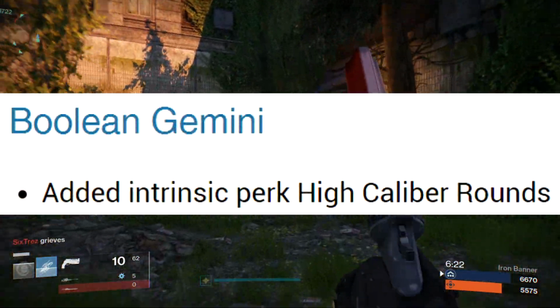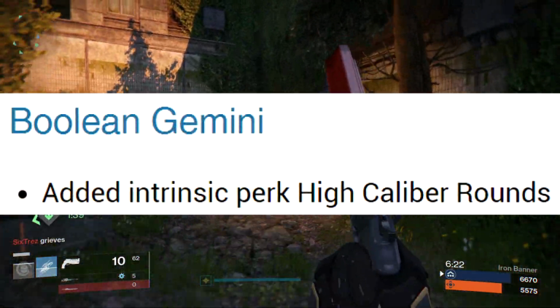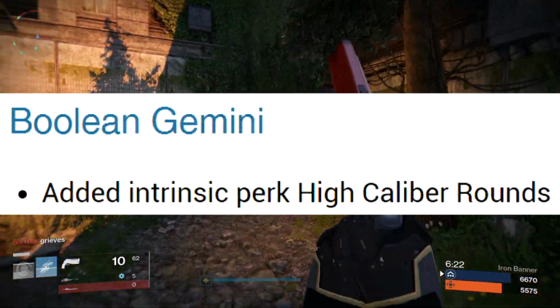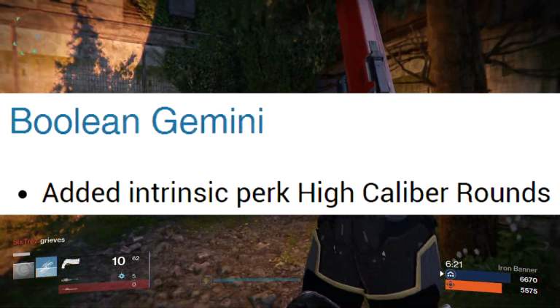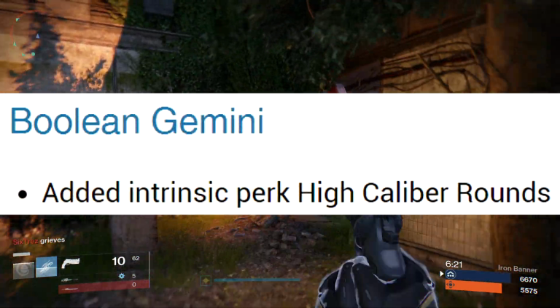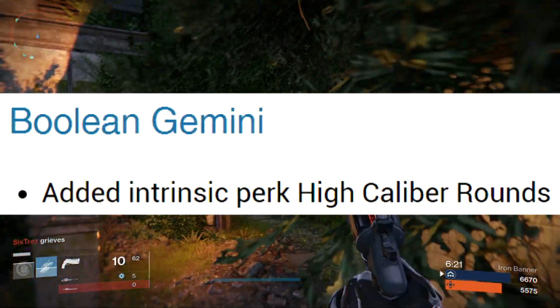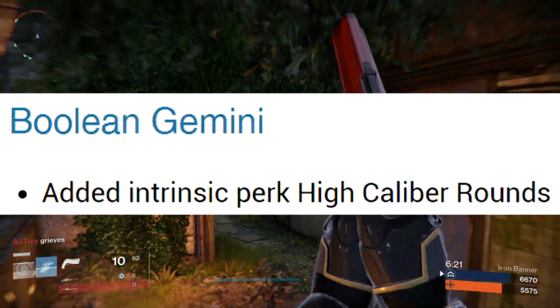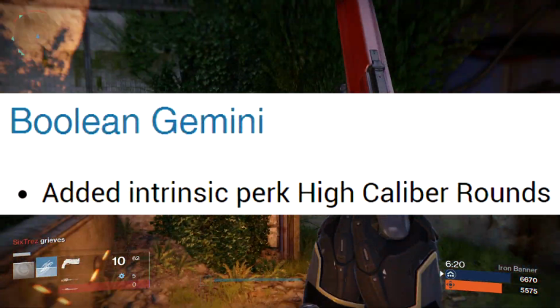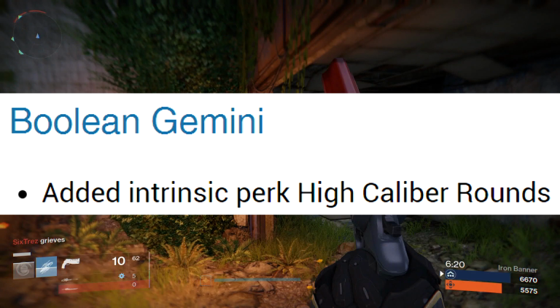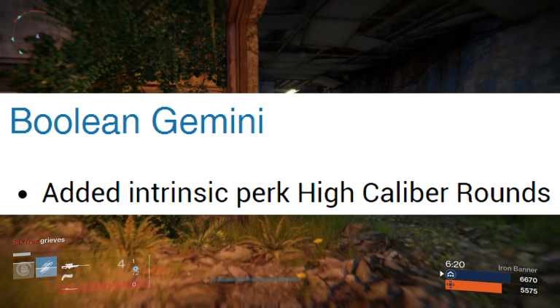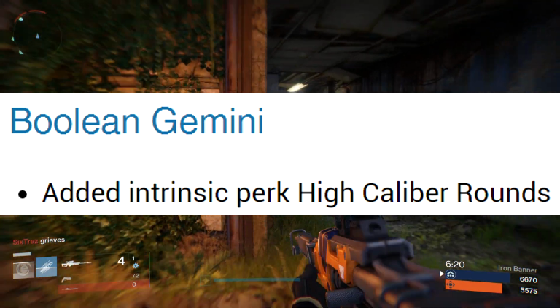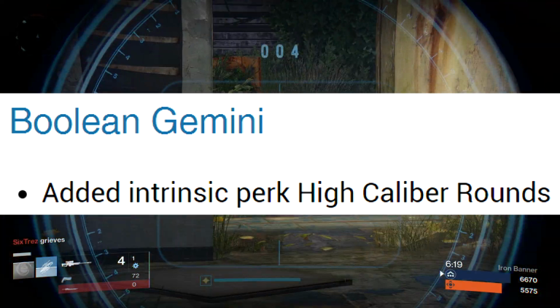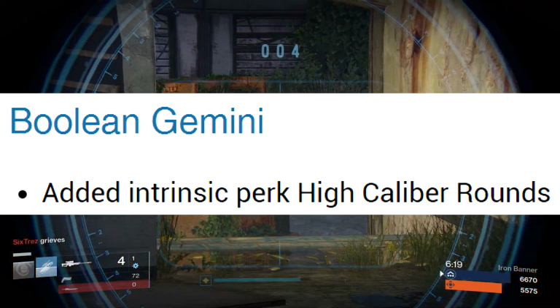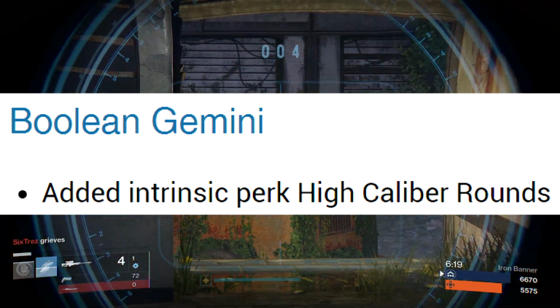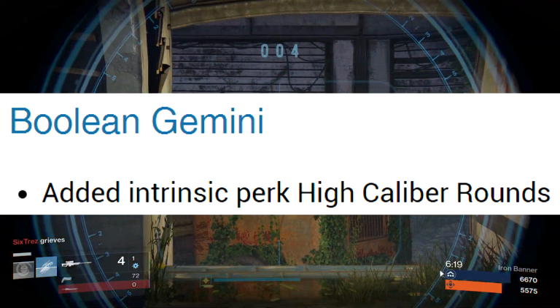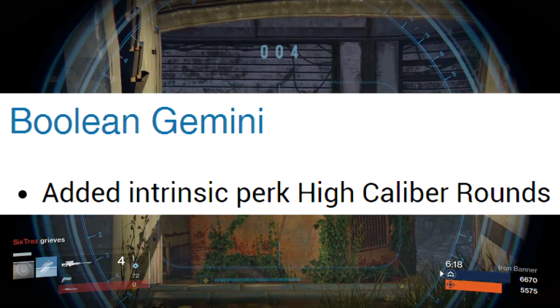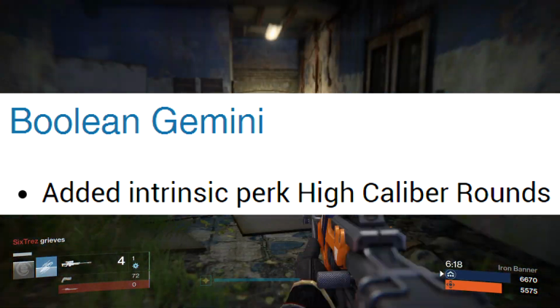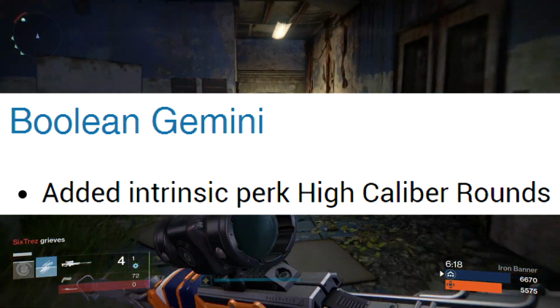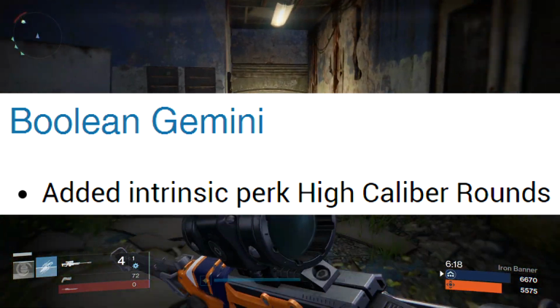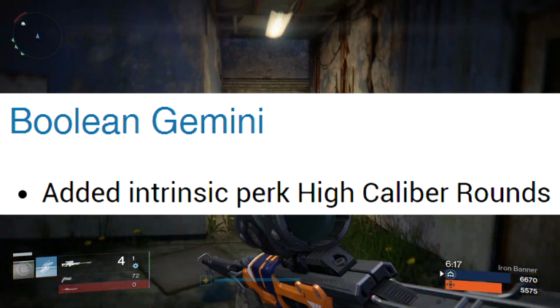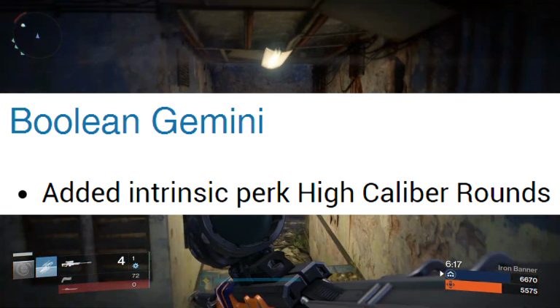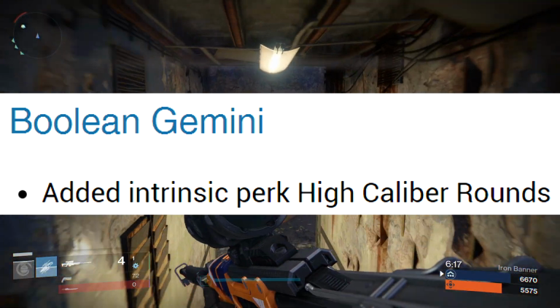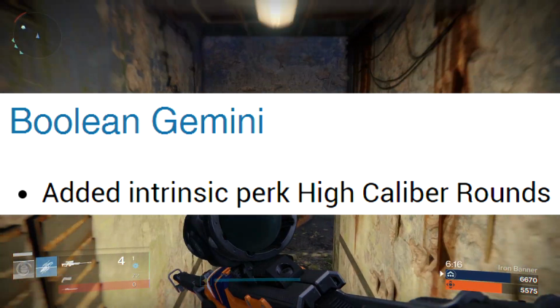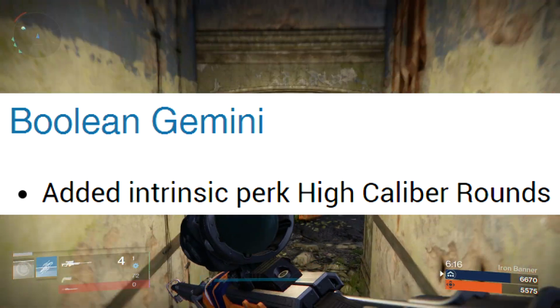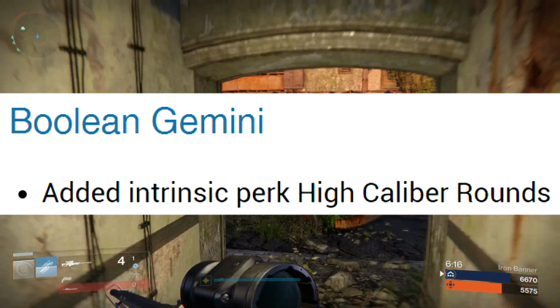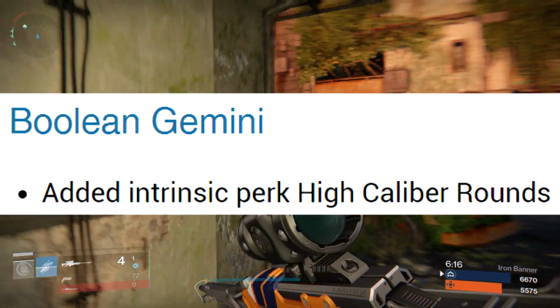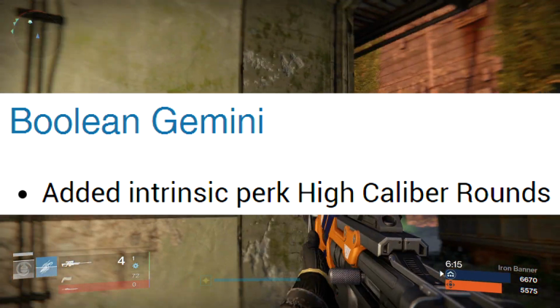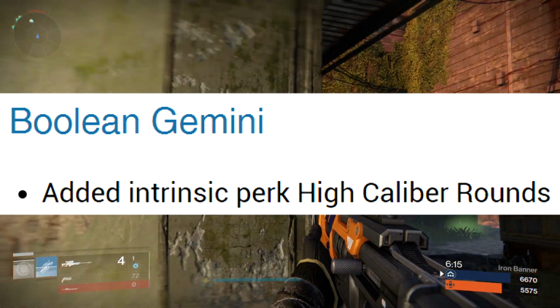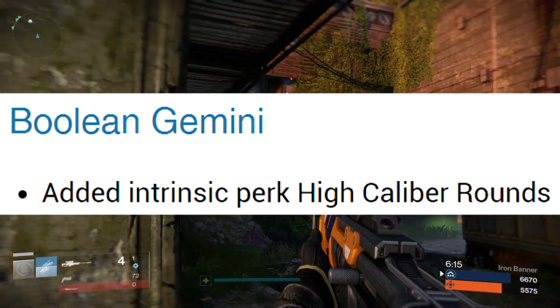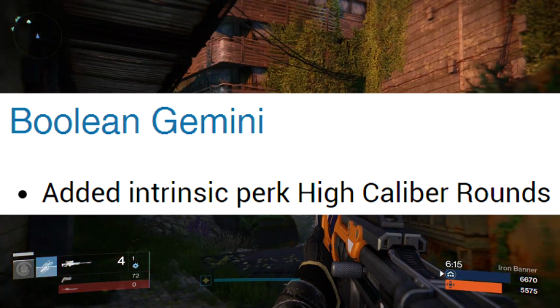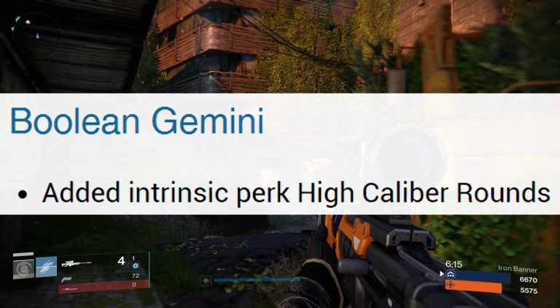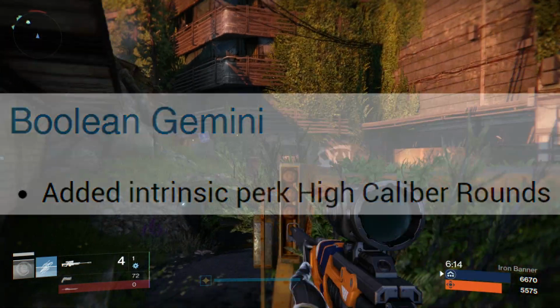We have another small buff to exotic scout rifle Boolean Gemini. This super versatile weapon receives another tool in its kit with the added intrinsic perk High Caliber Rounds.